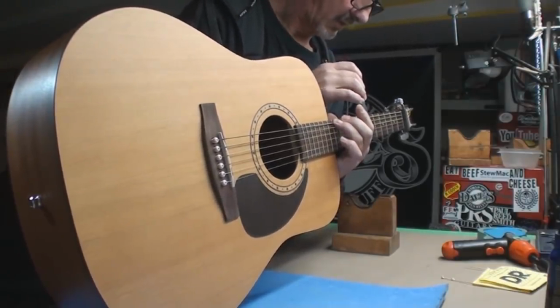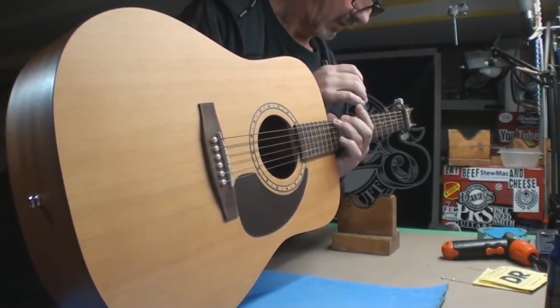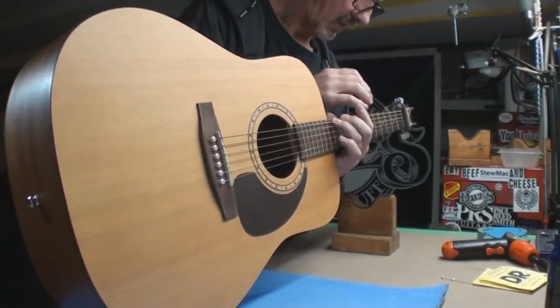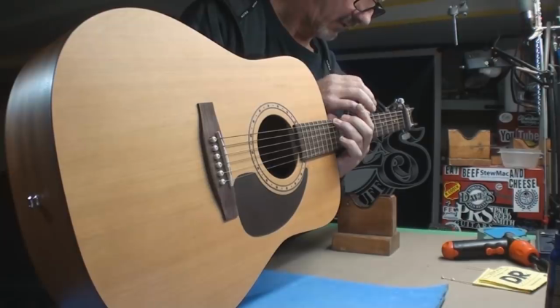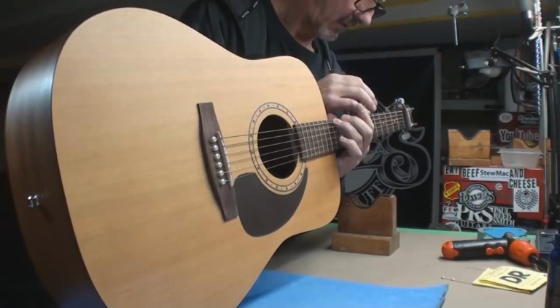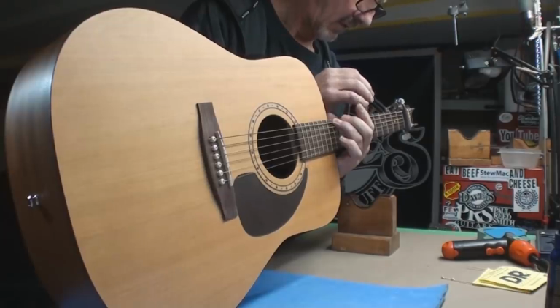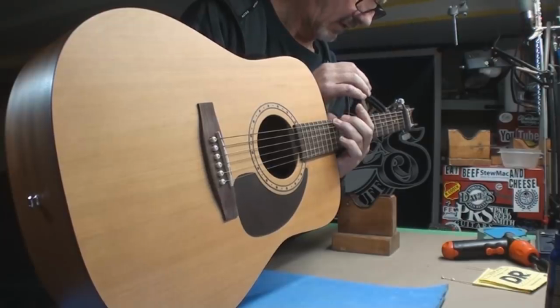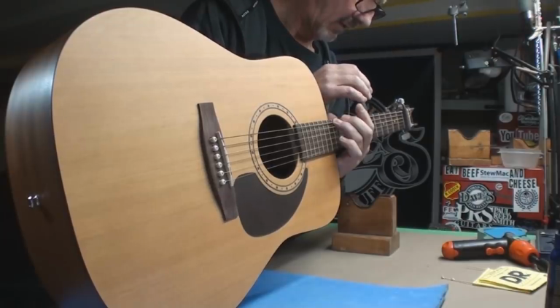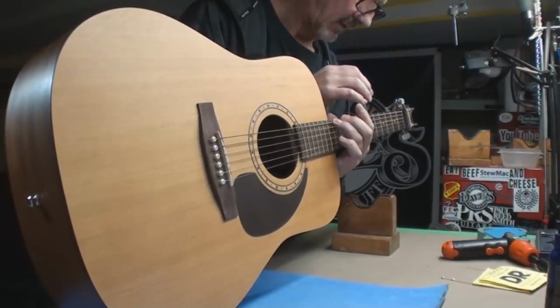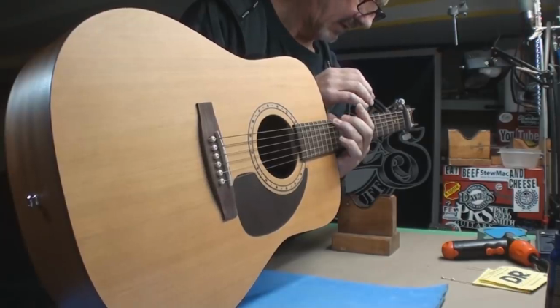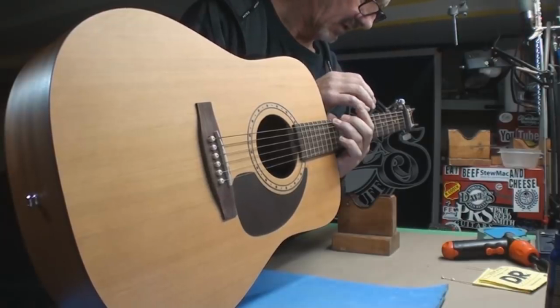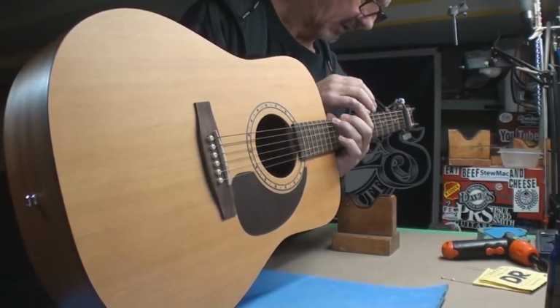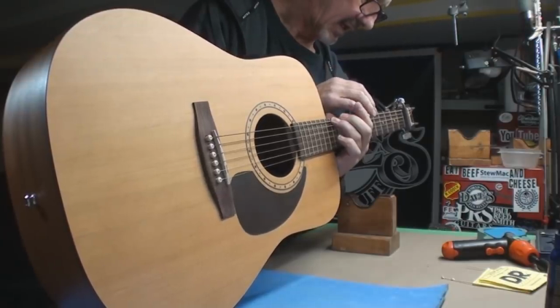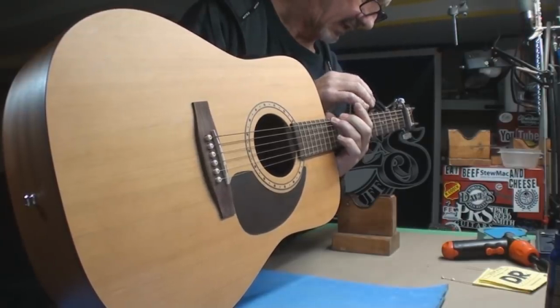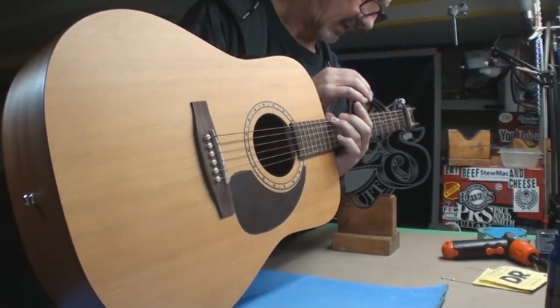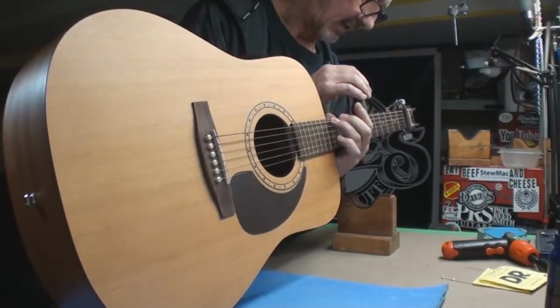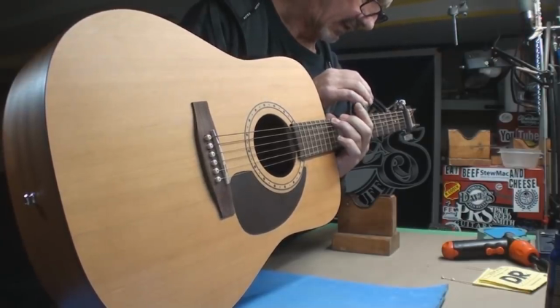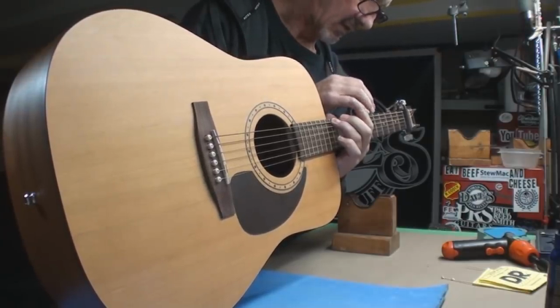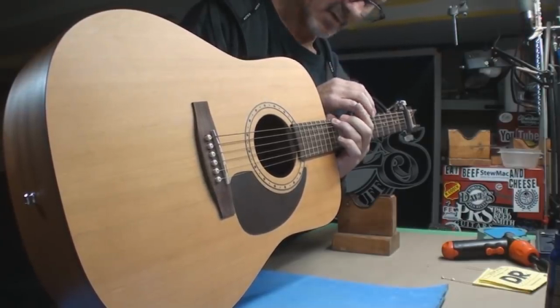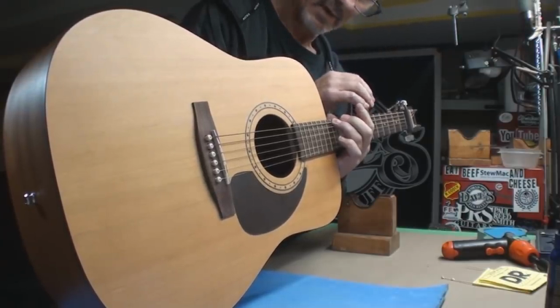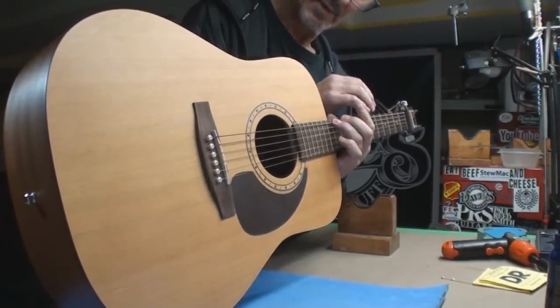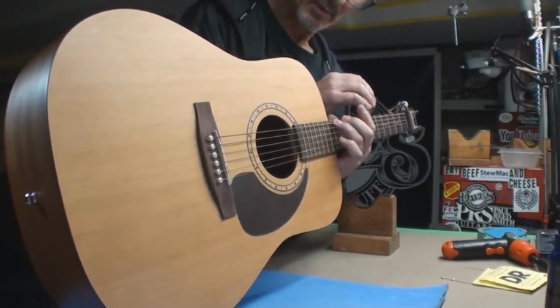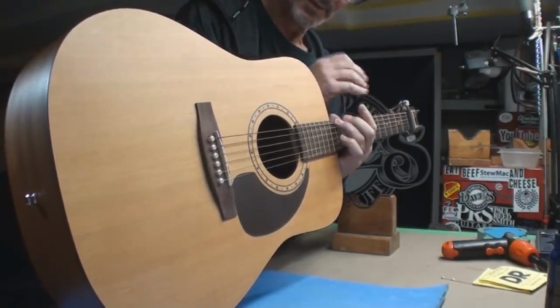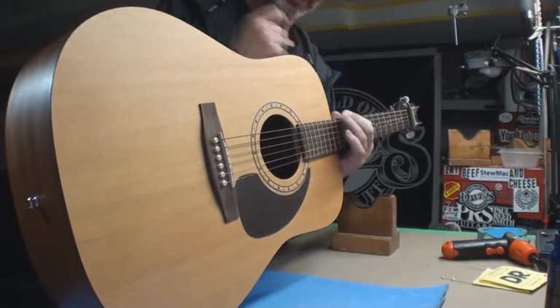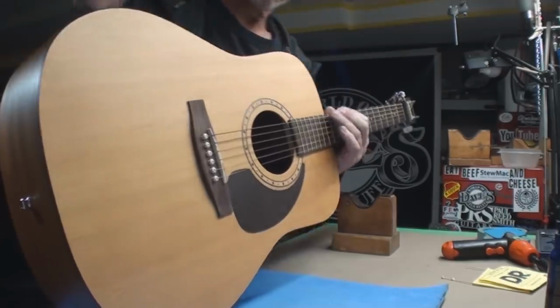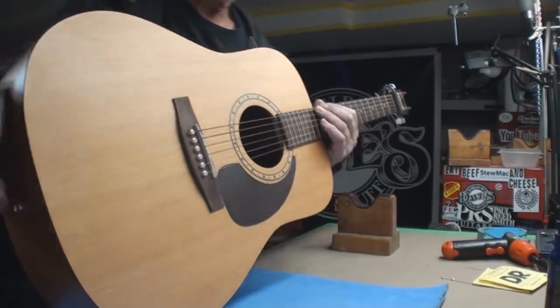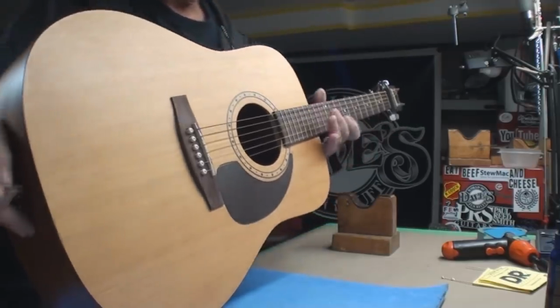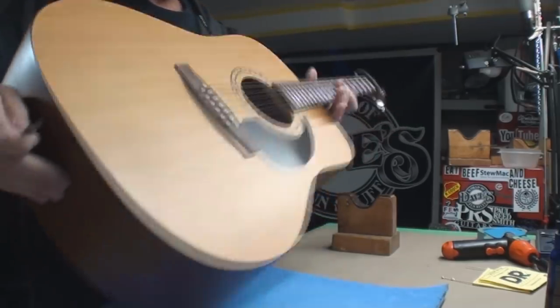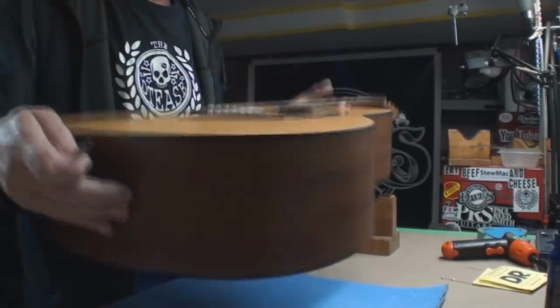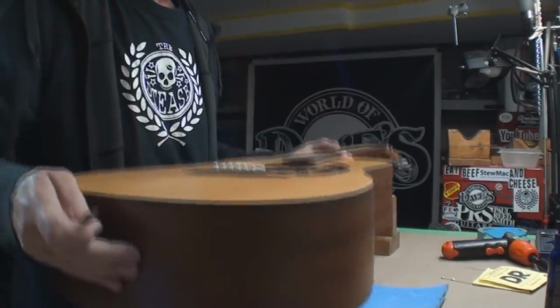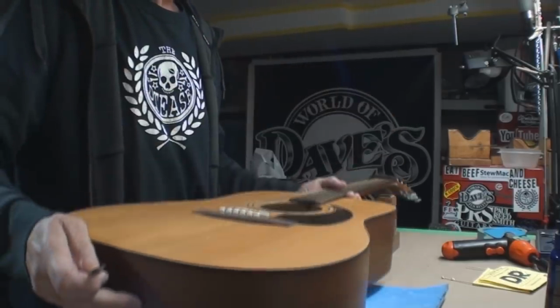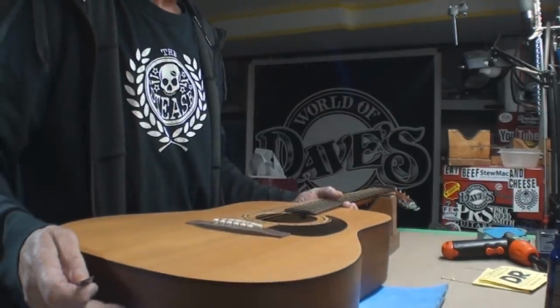I took the strings off, right? Well, it seems a little tight. Like the truss rod needs to be loosened a little bit.